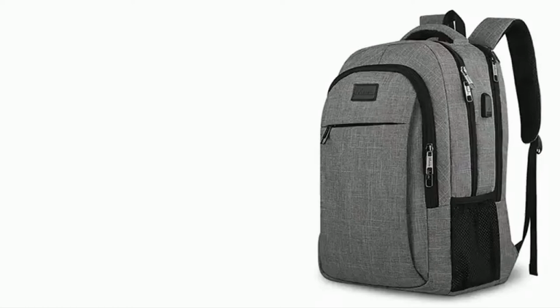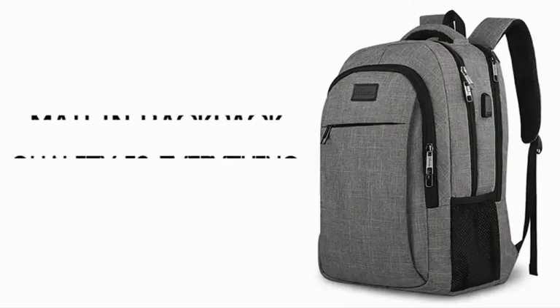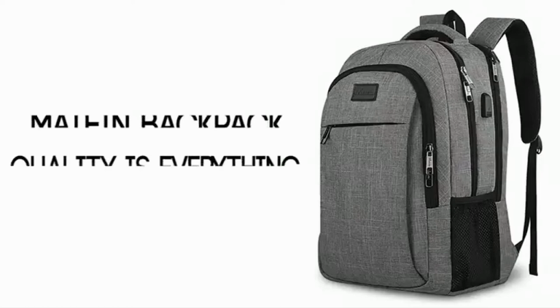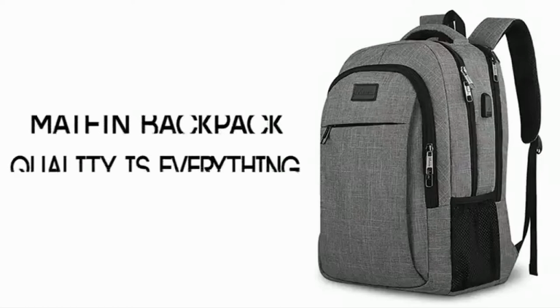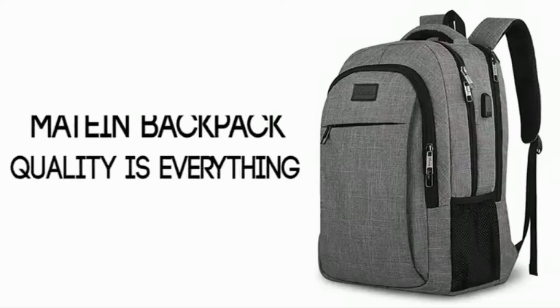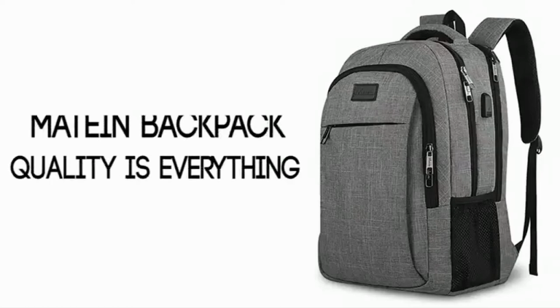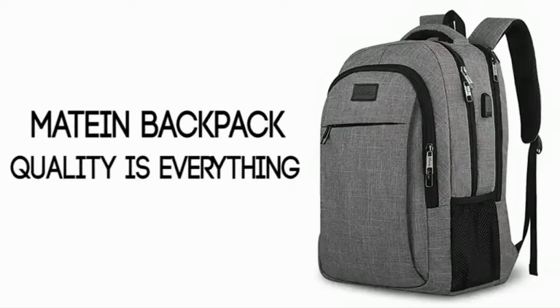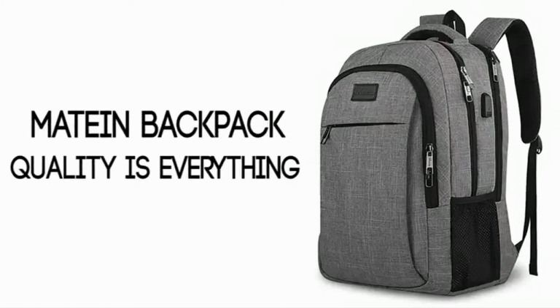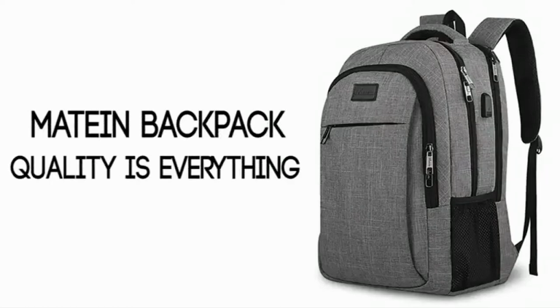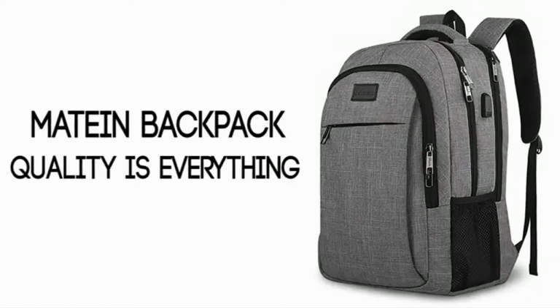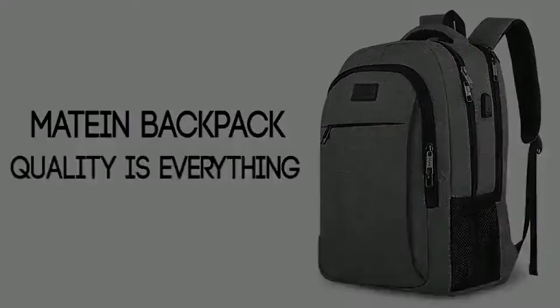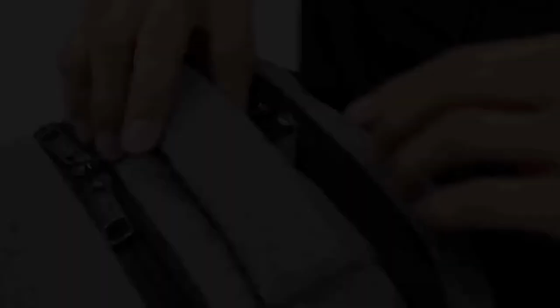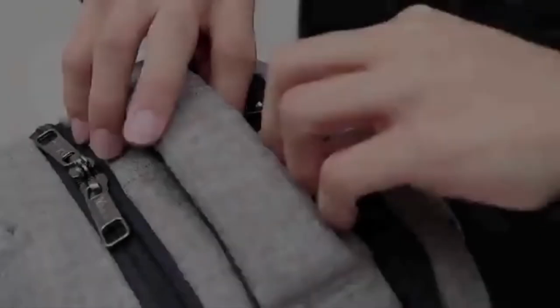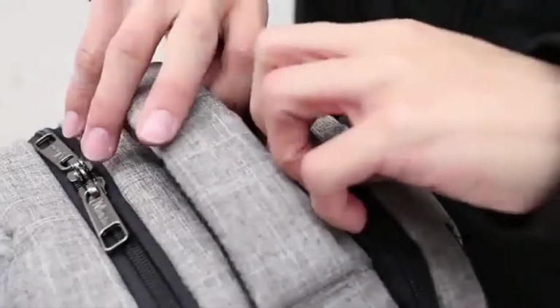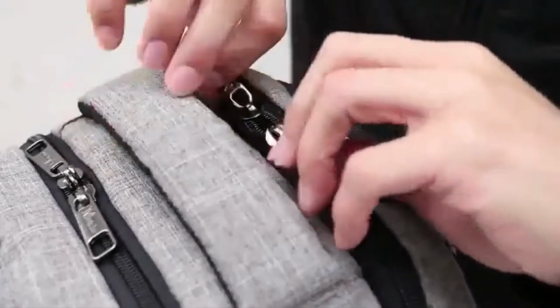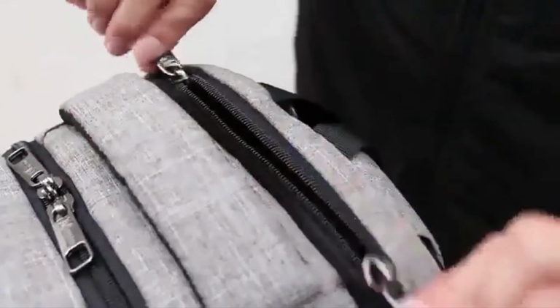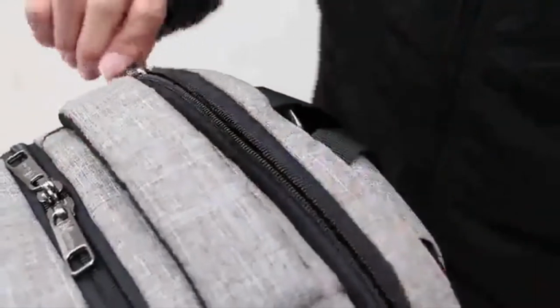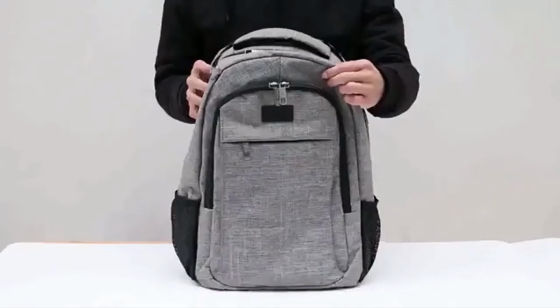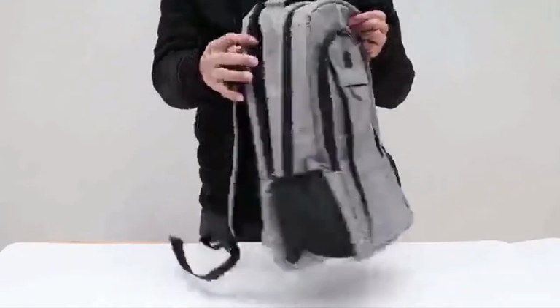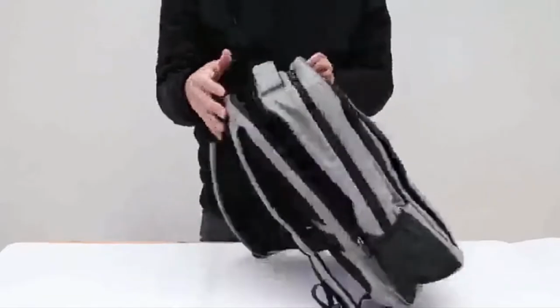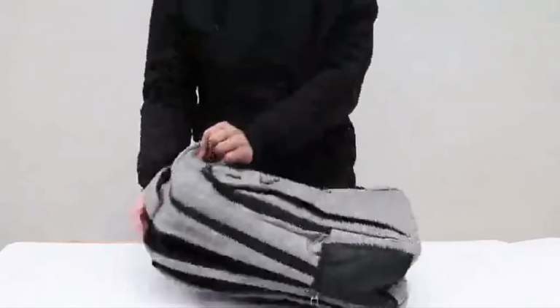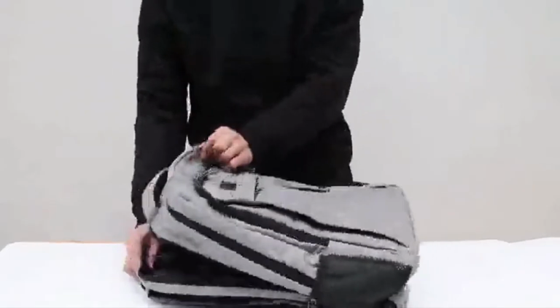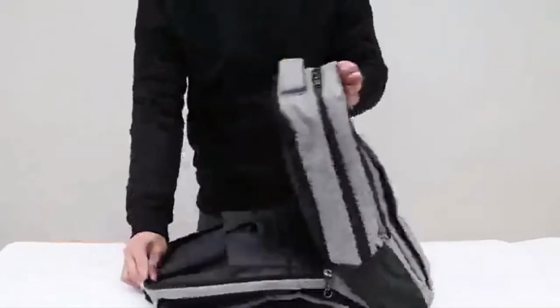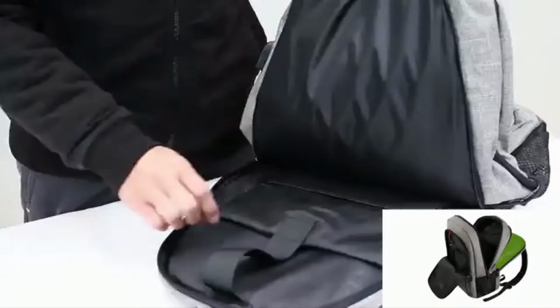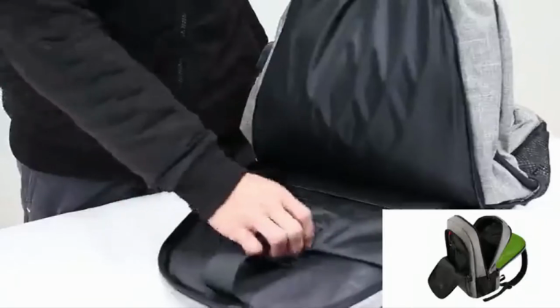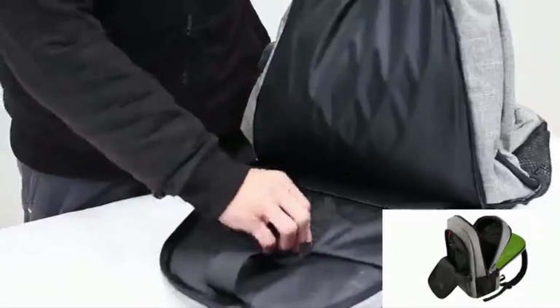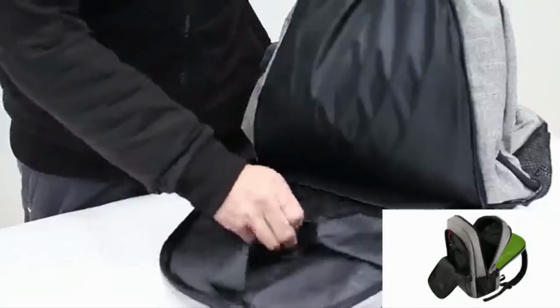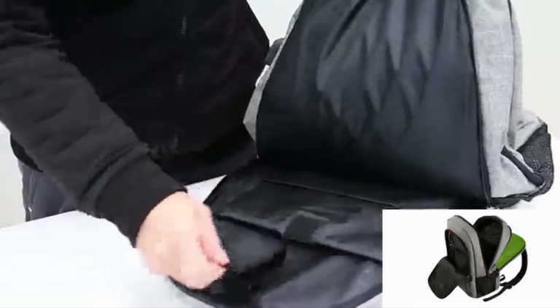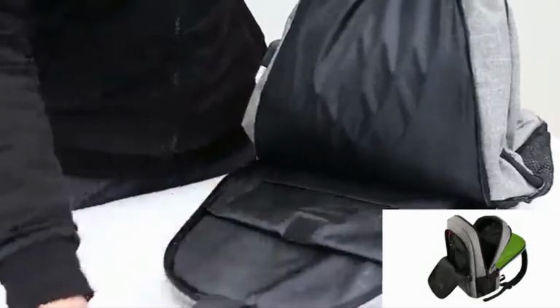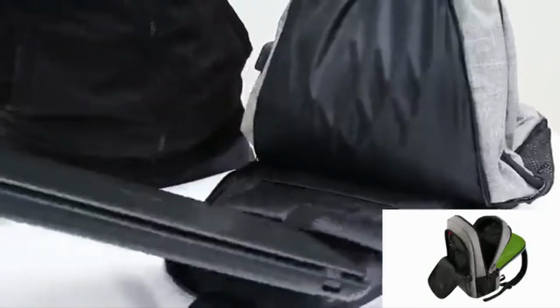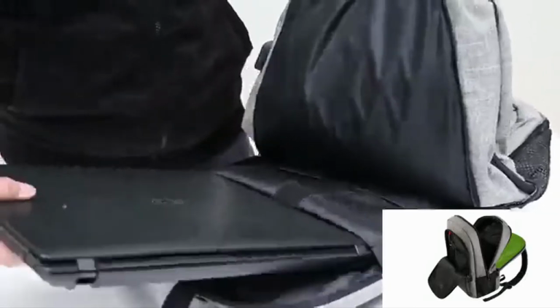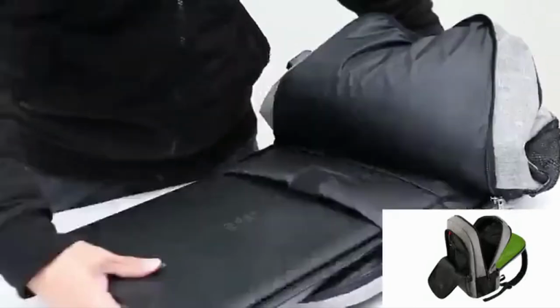Hi, what's up everyone. In this video we are going to talk about the top best laptop backpacks for travel you can buy on Amazon.